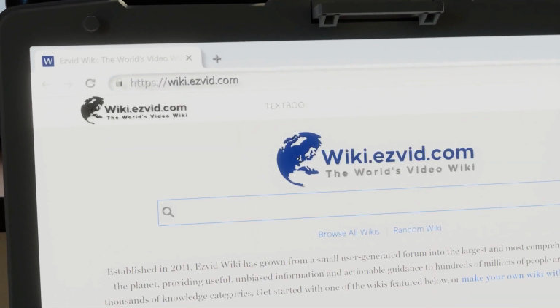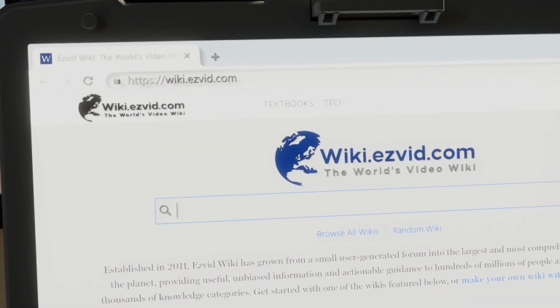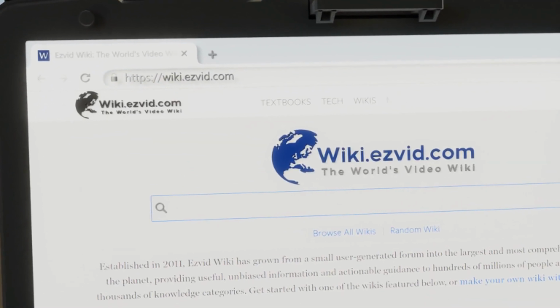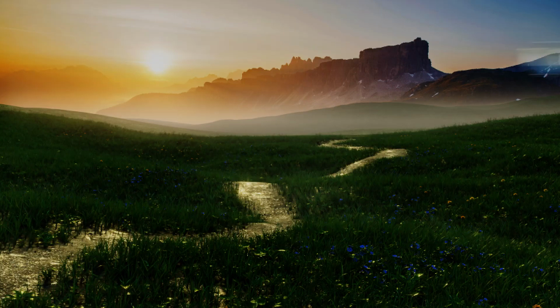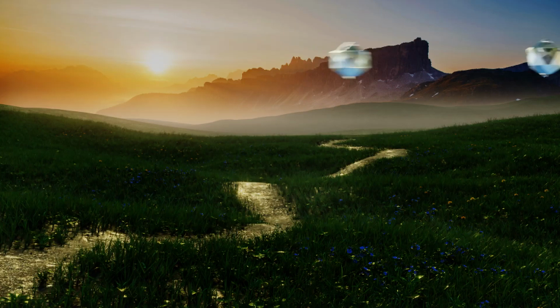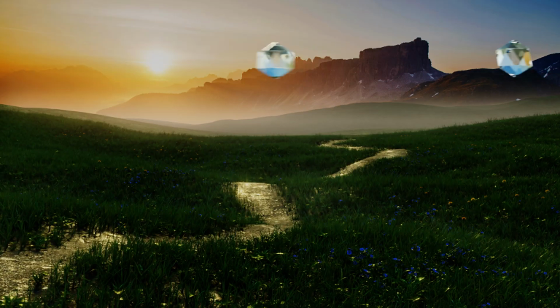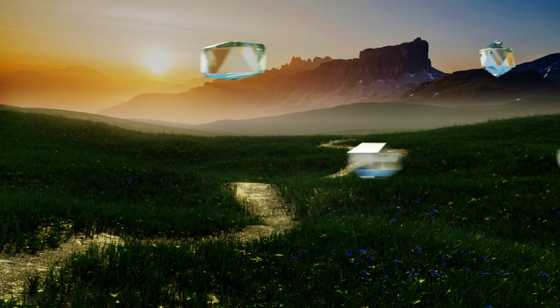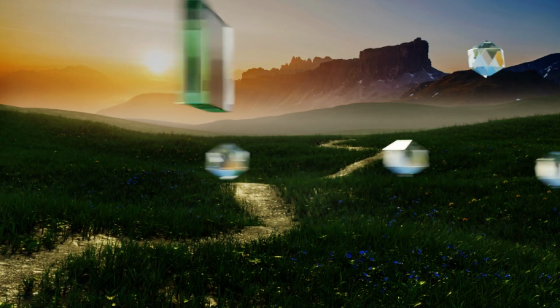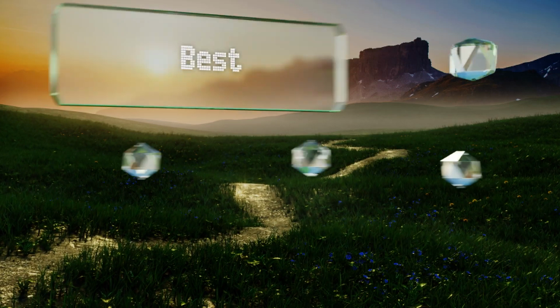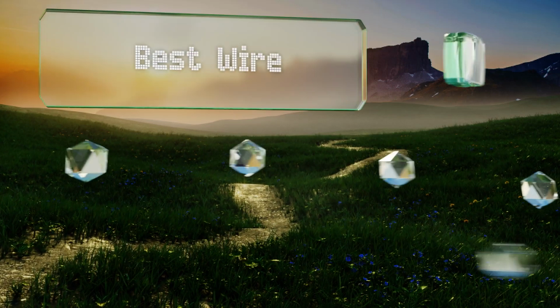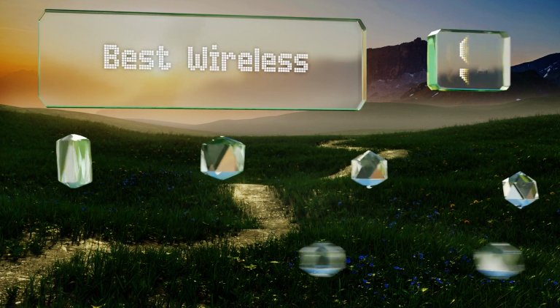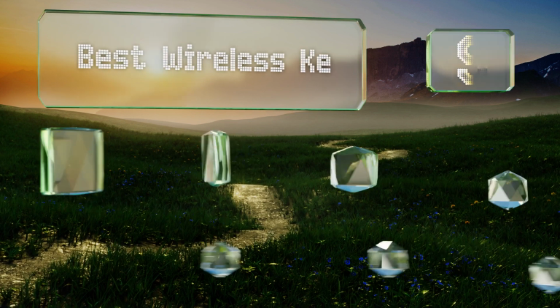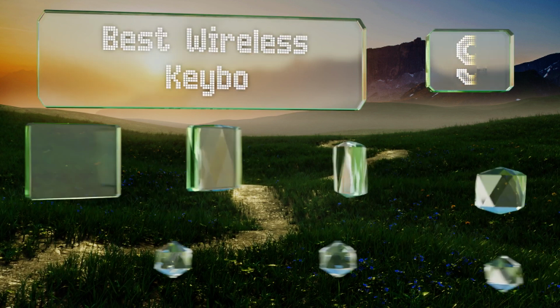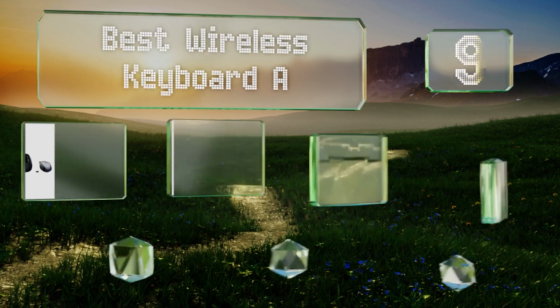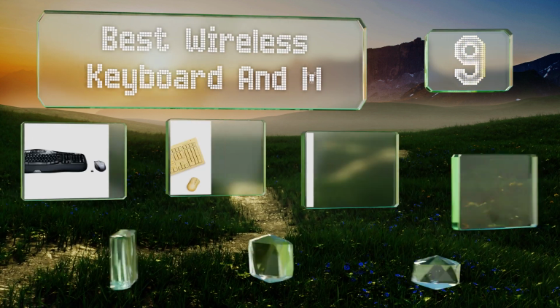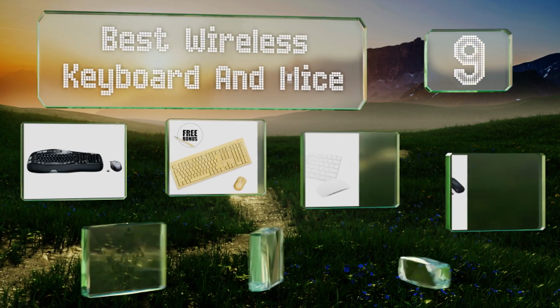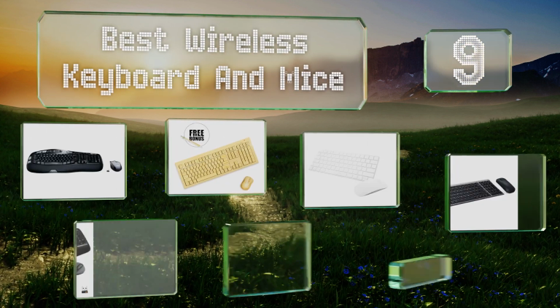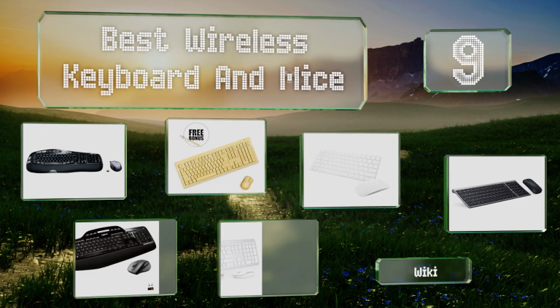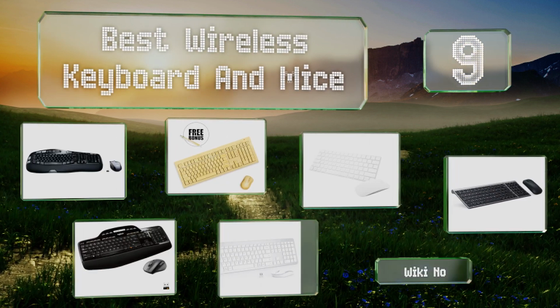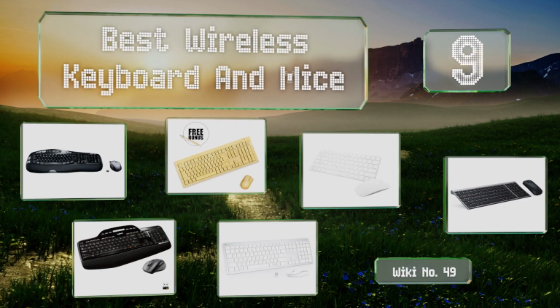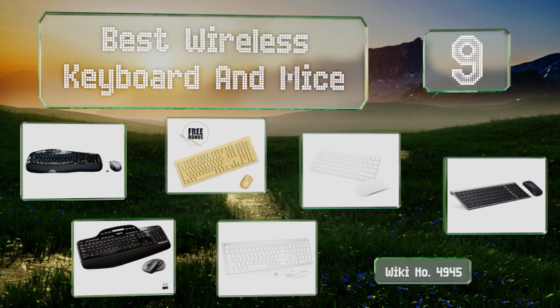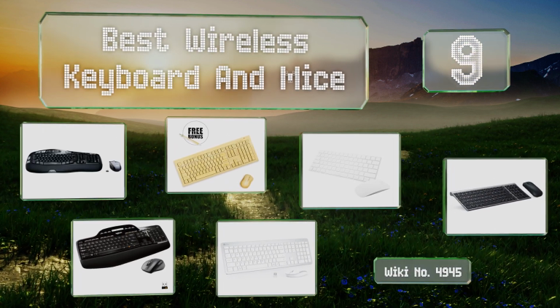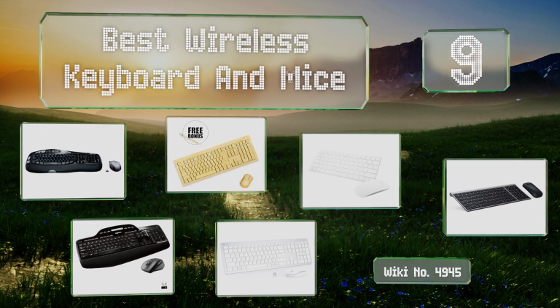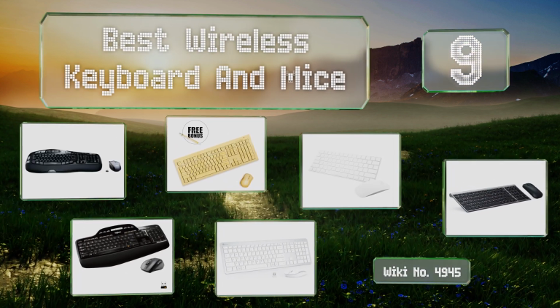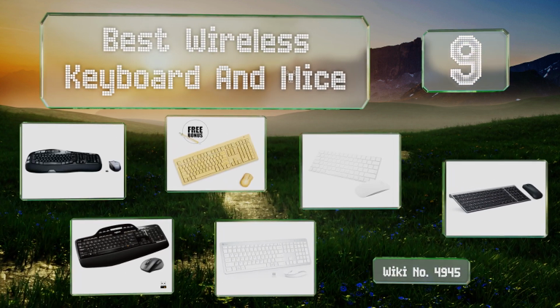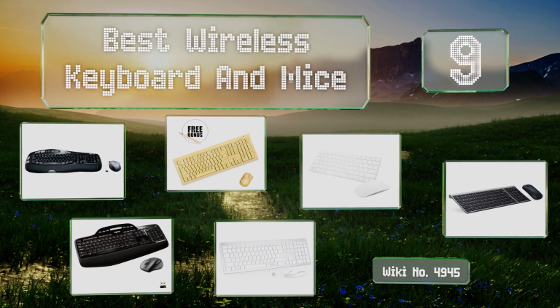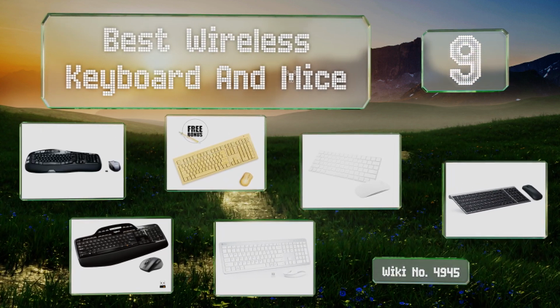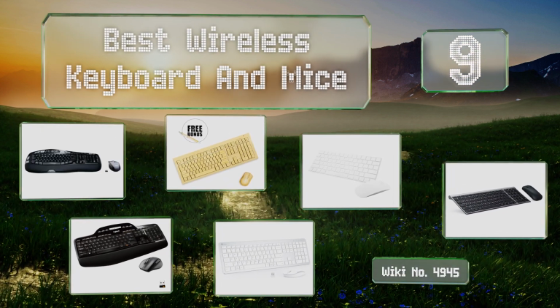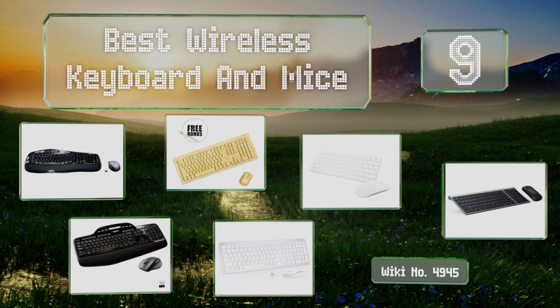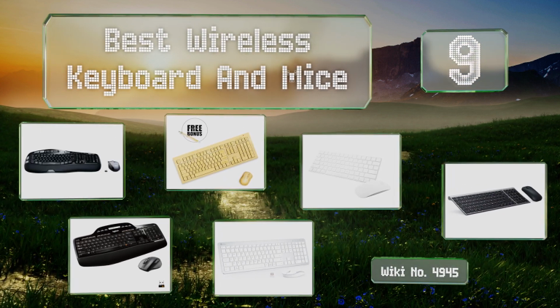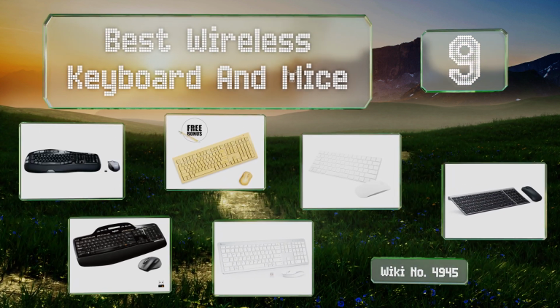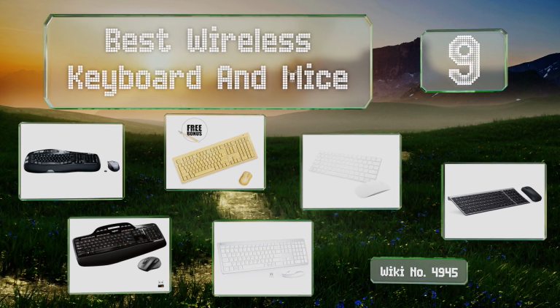EasyVid presents the nine best wireless keyboard and mice. Let's get started with the list.